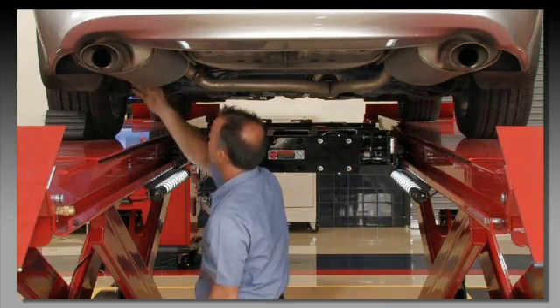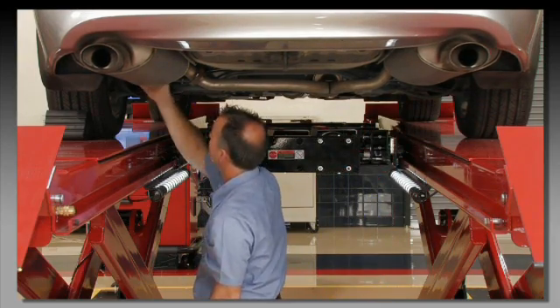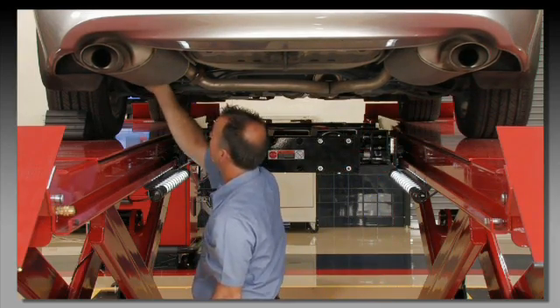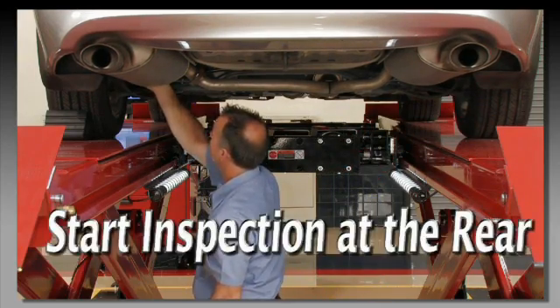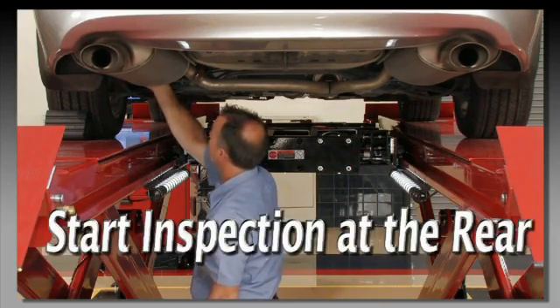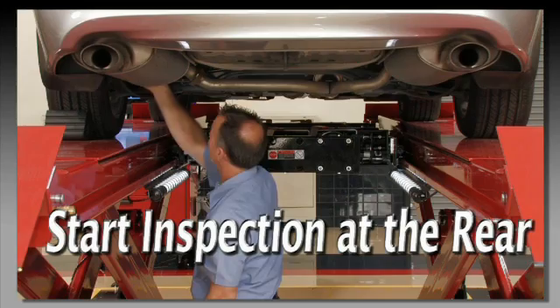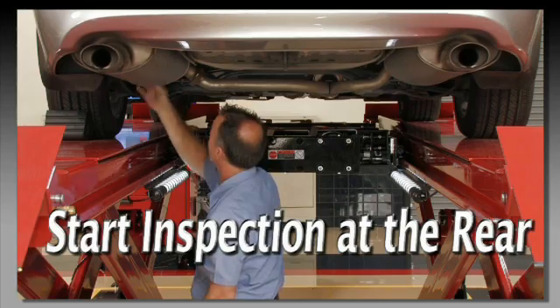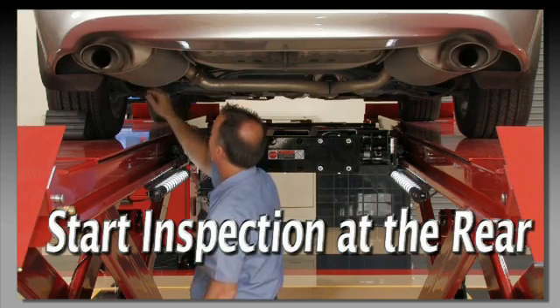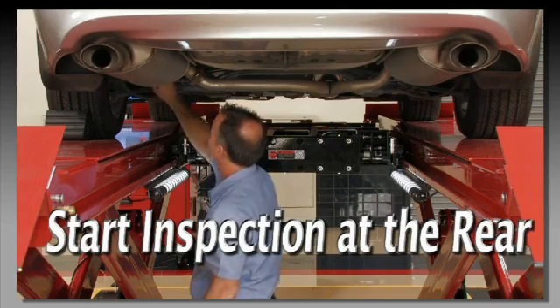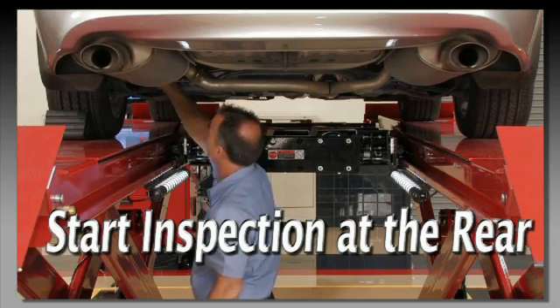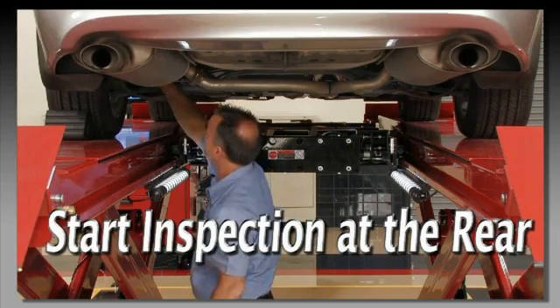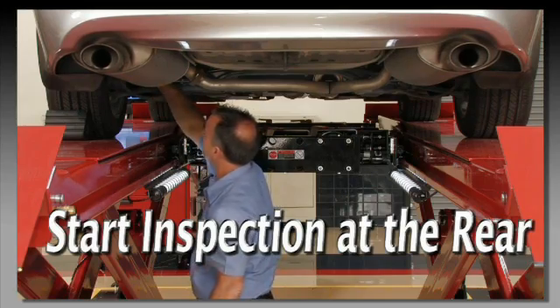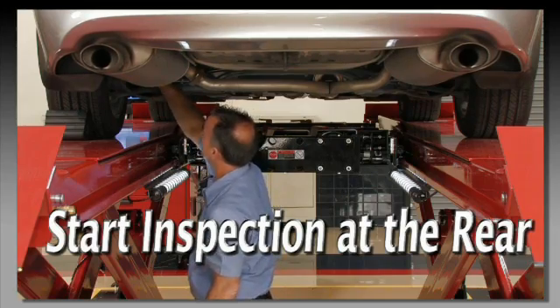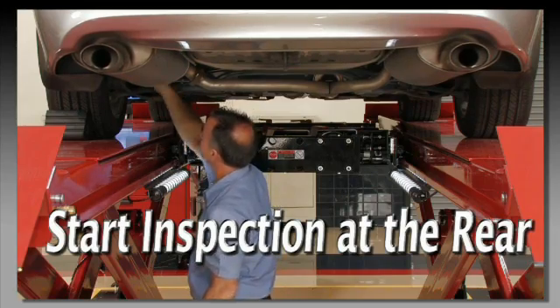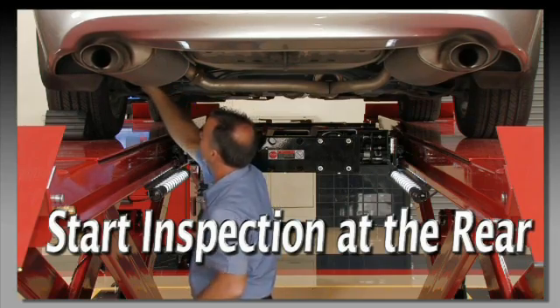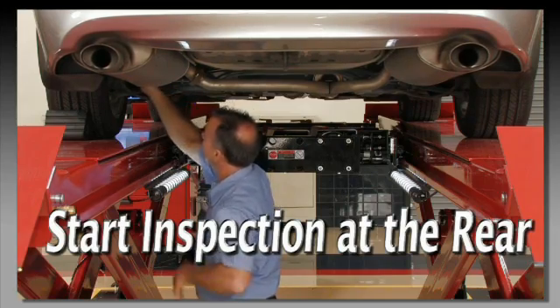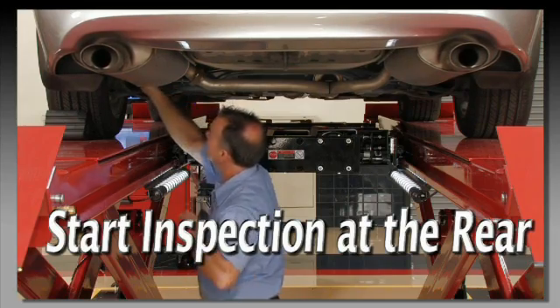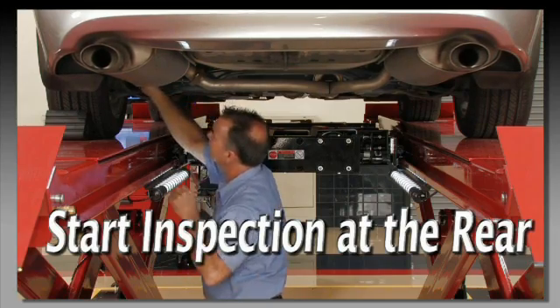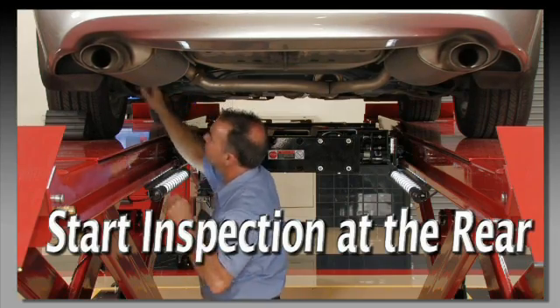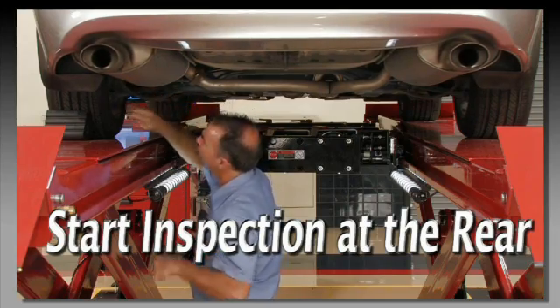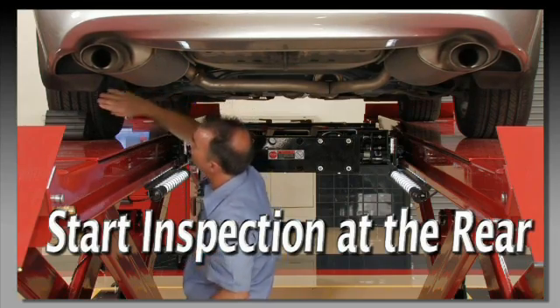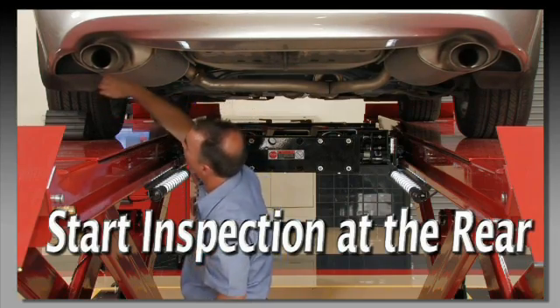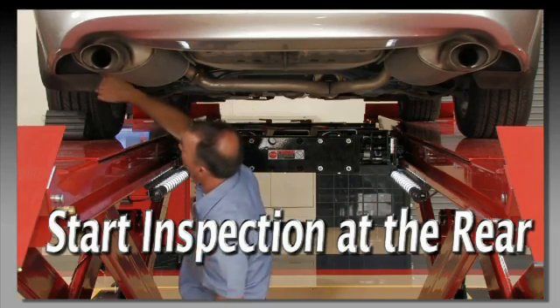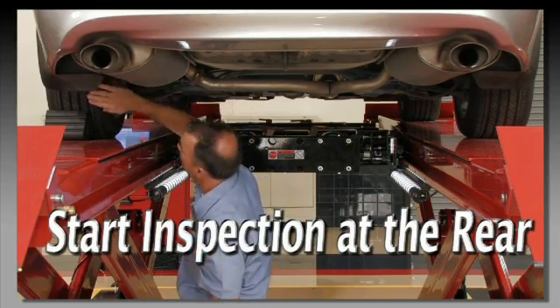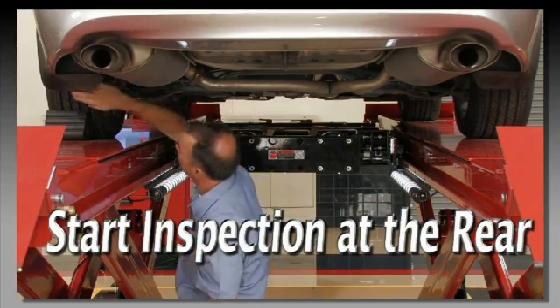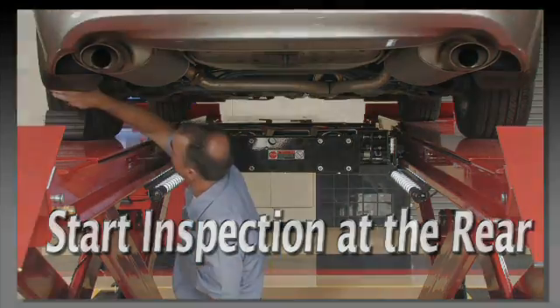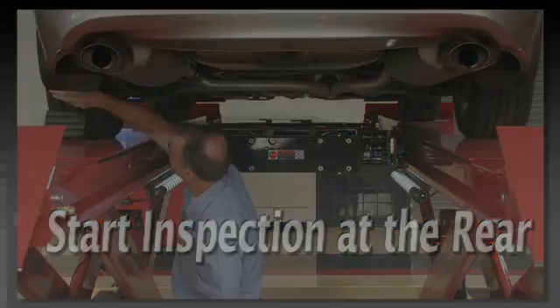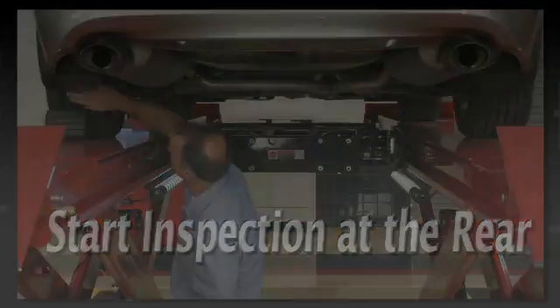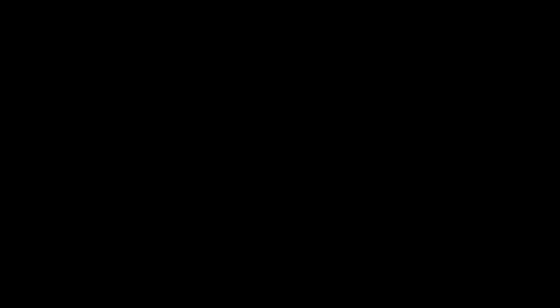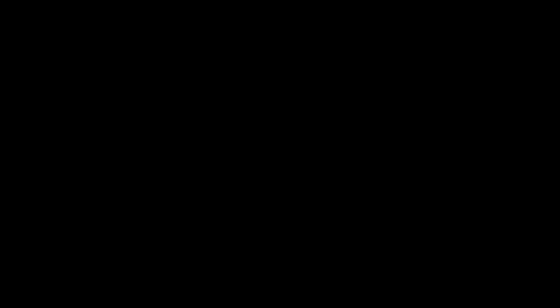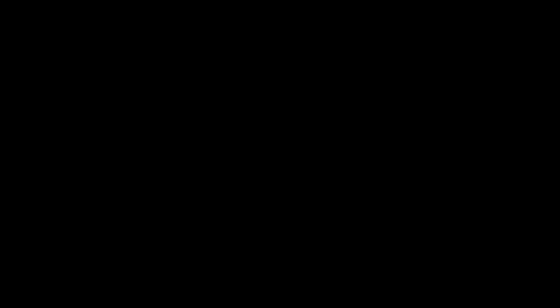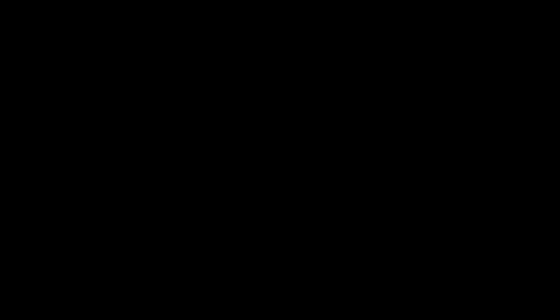When performing an inspection, get in the habit of starting at the rear suspension so it's never overlooked.